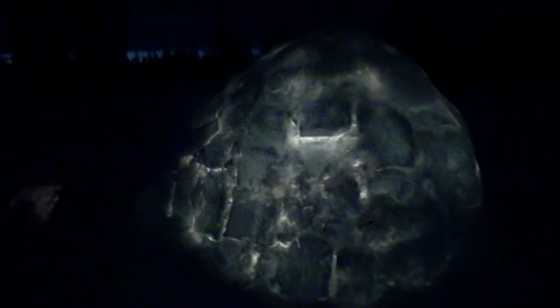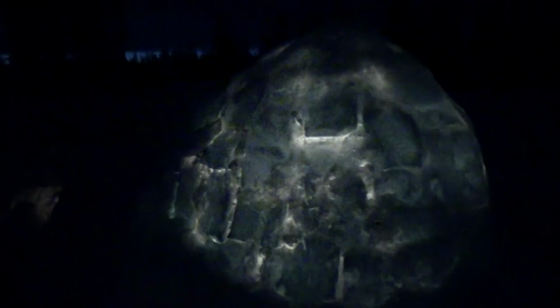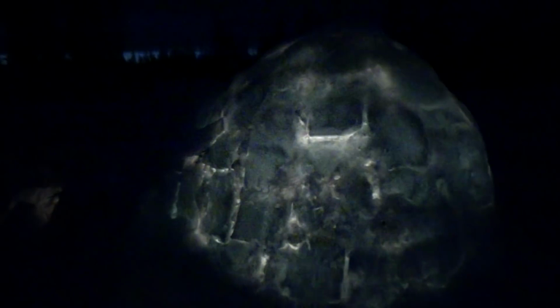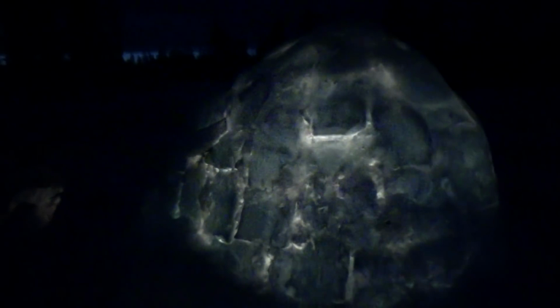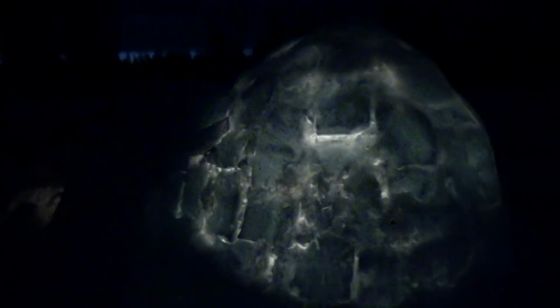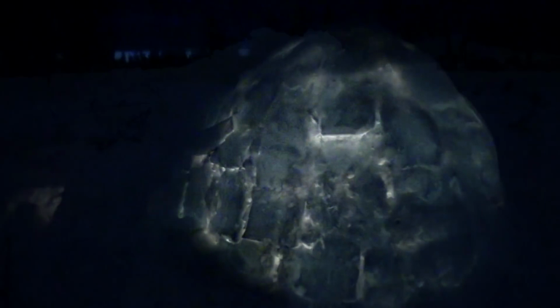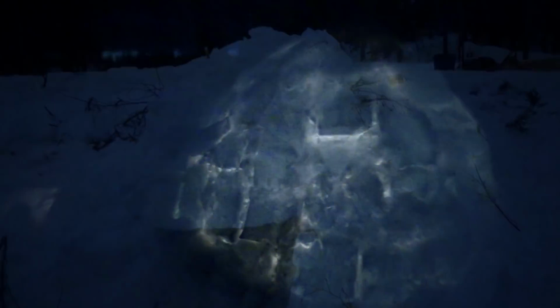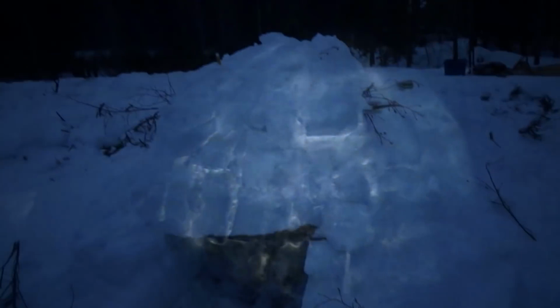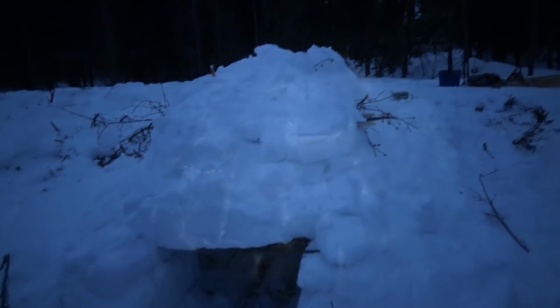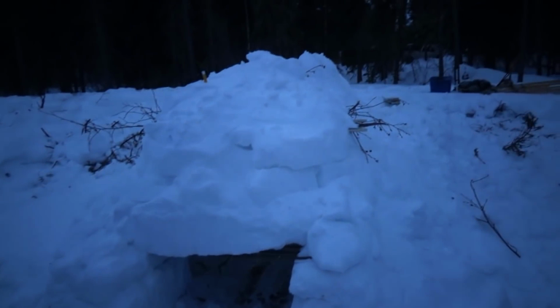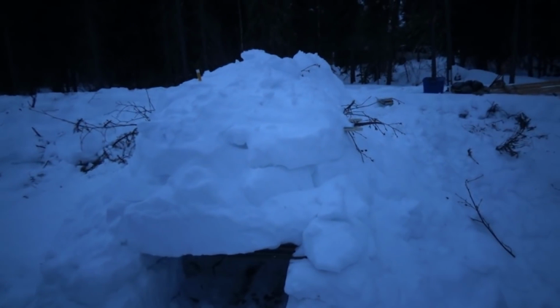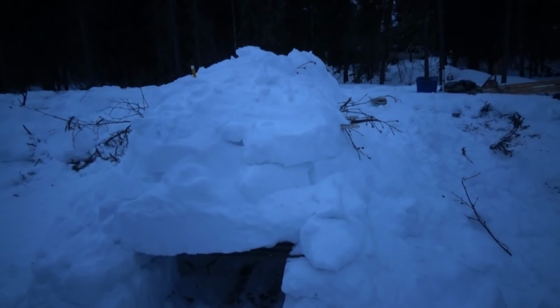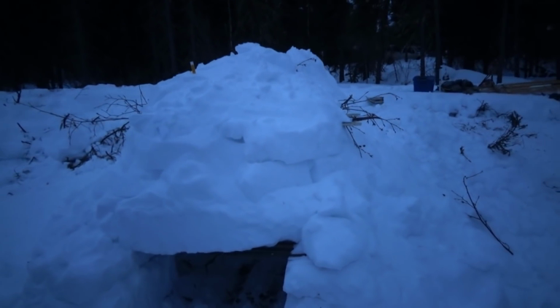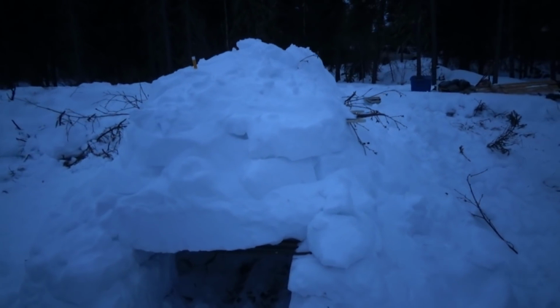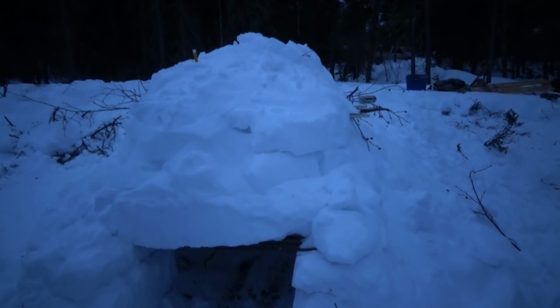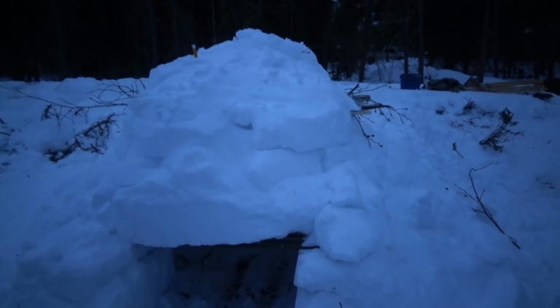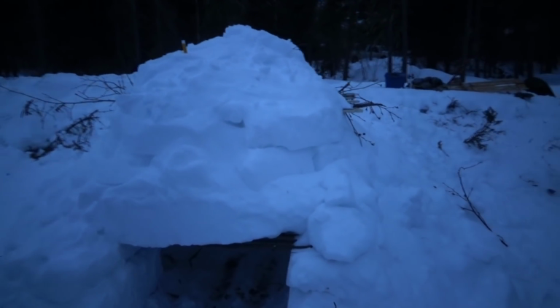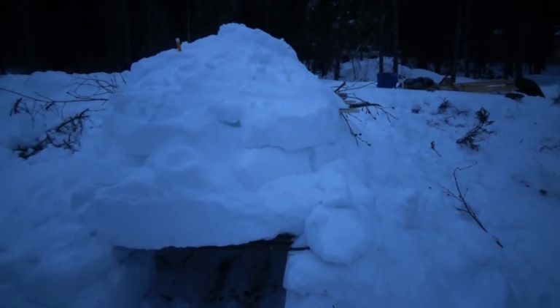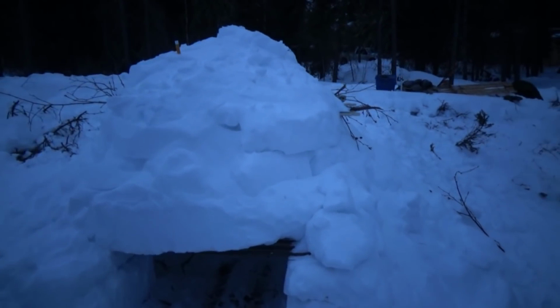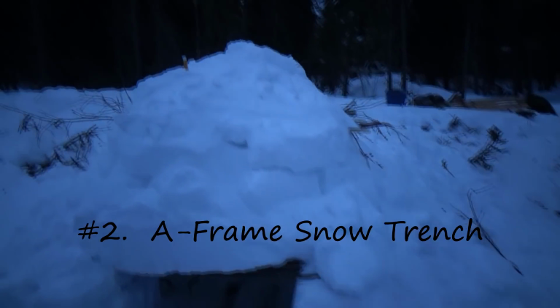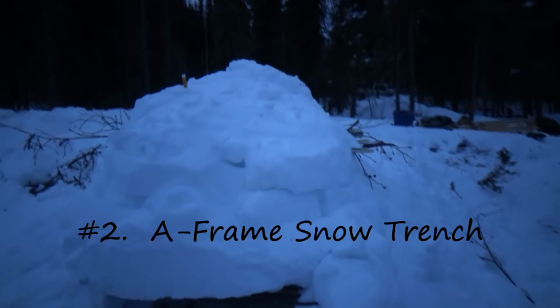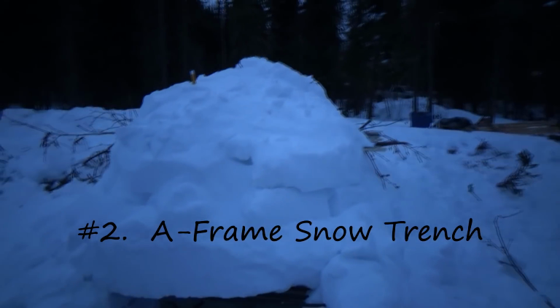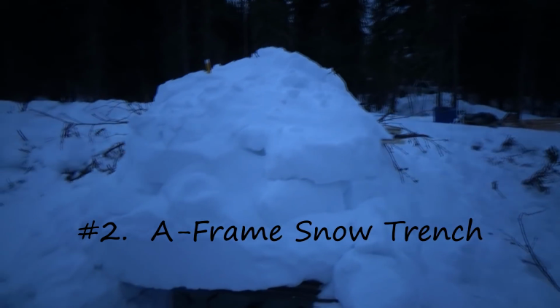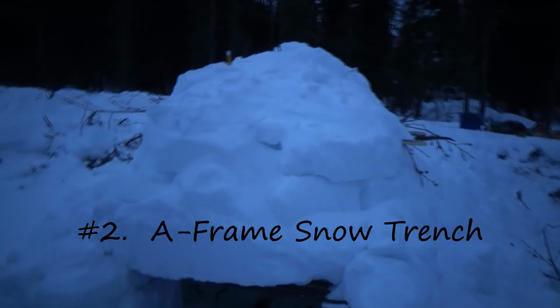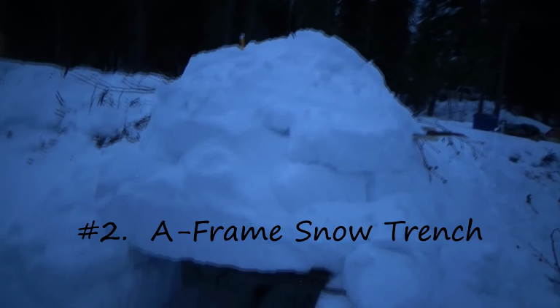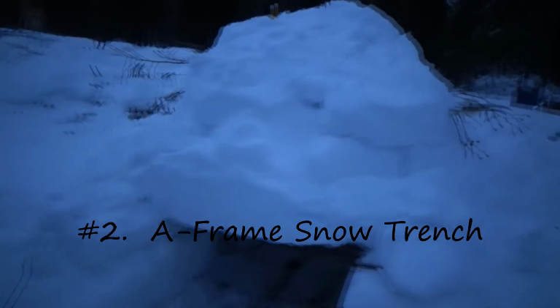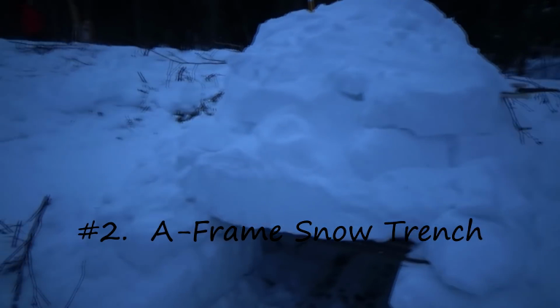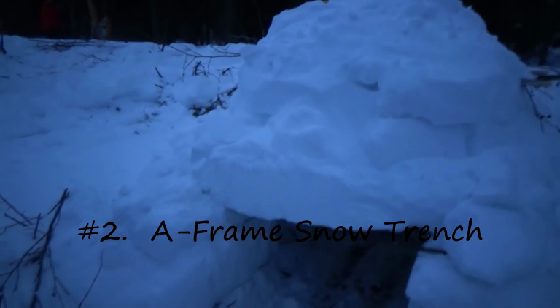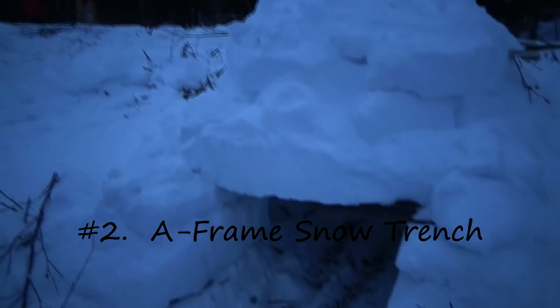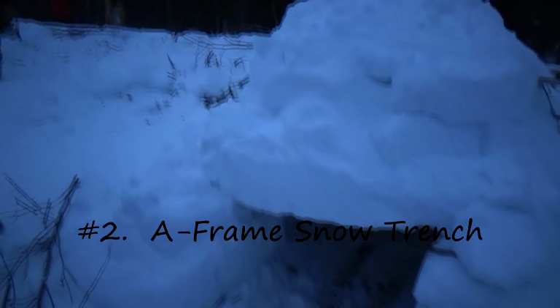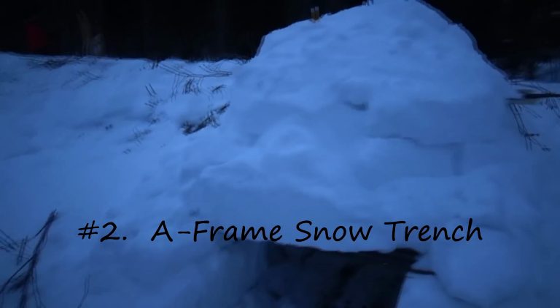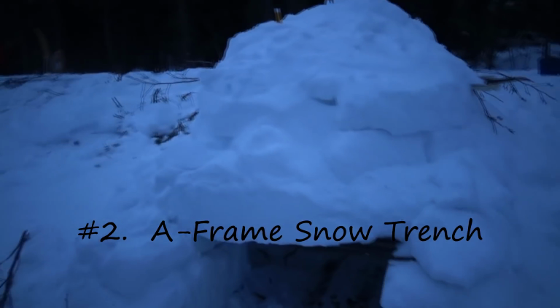Here's a look at nighttime — we've got a light inside there, and that's pretty cool. Next we'll look at the A-frame snow trench and how that's built.